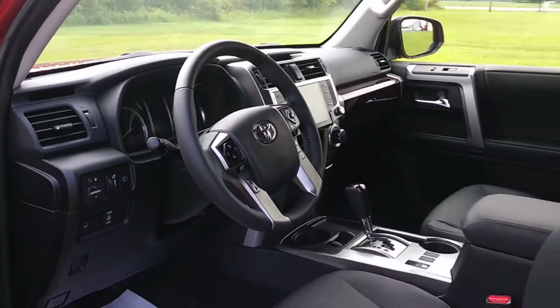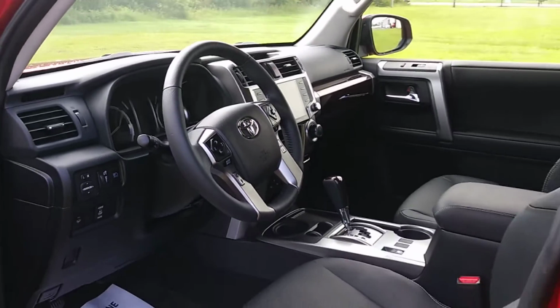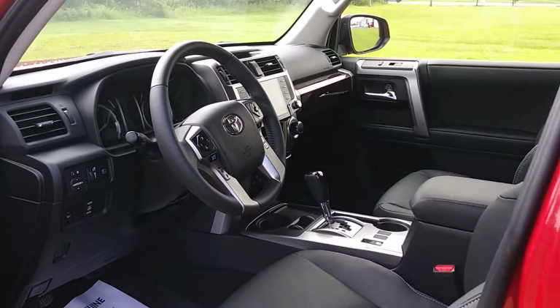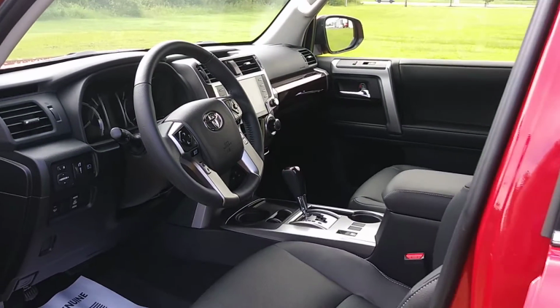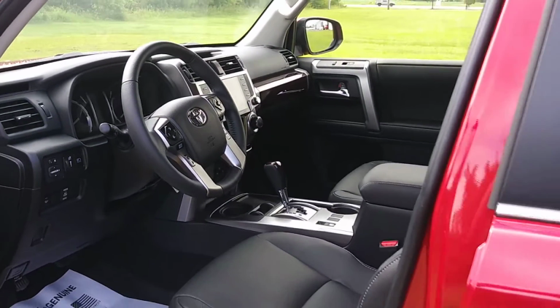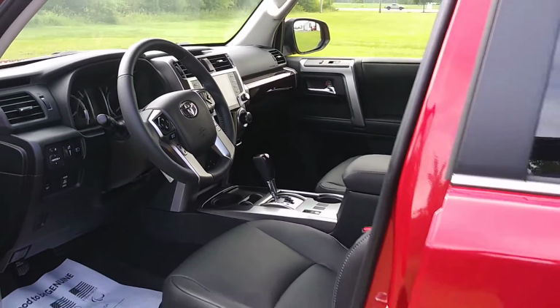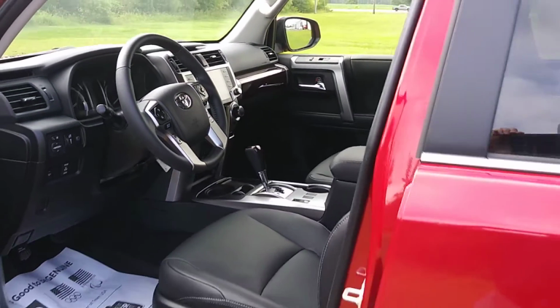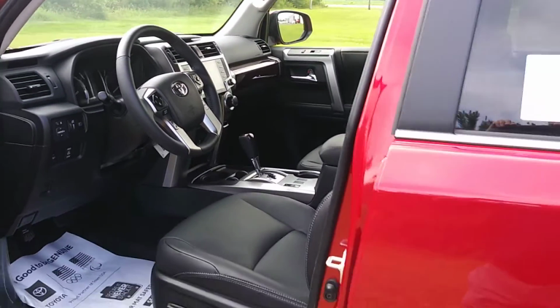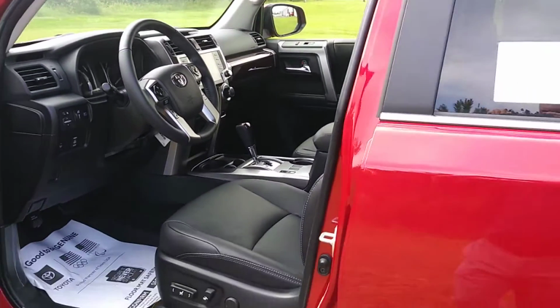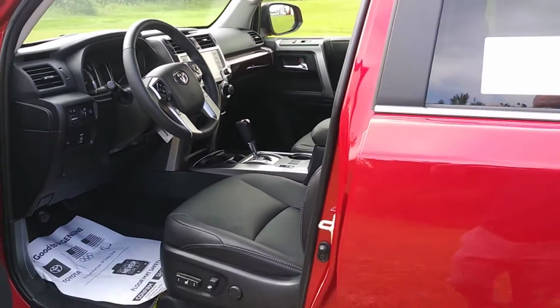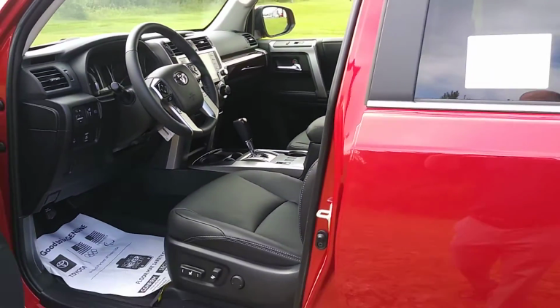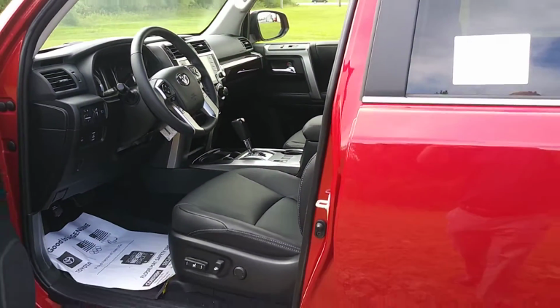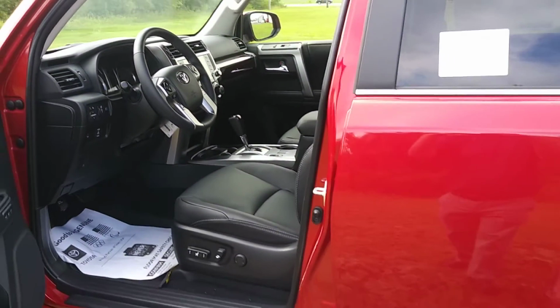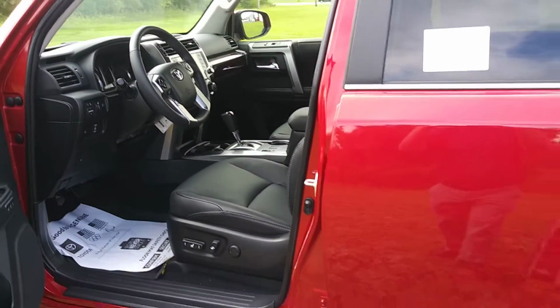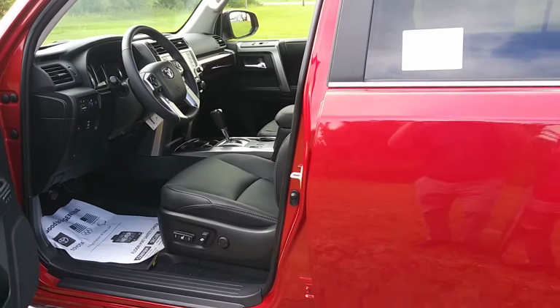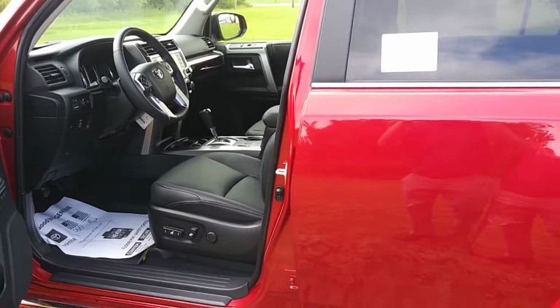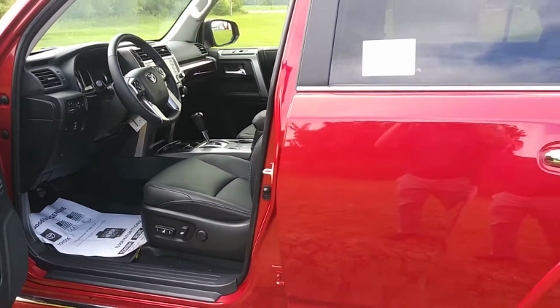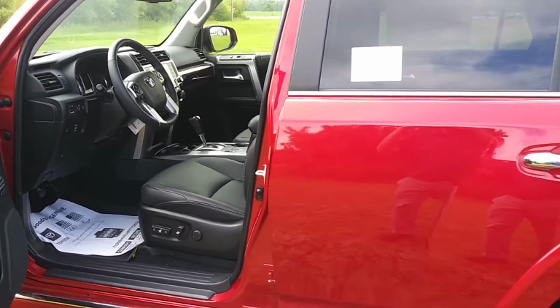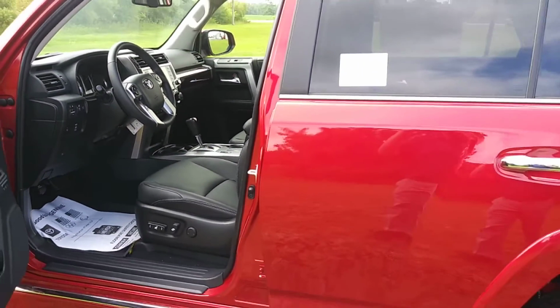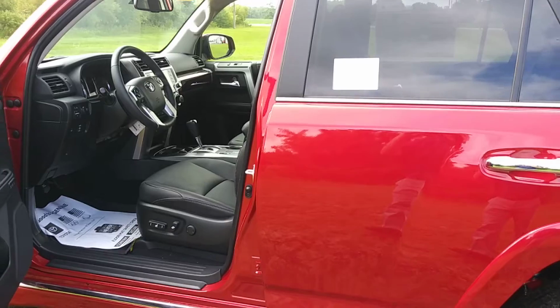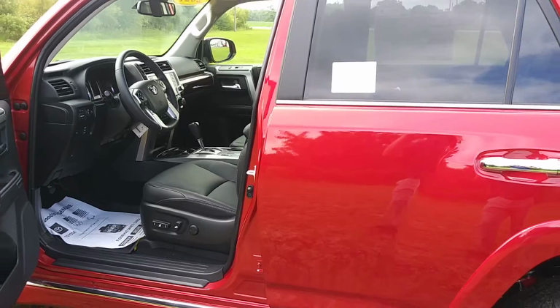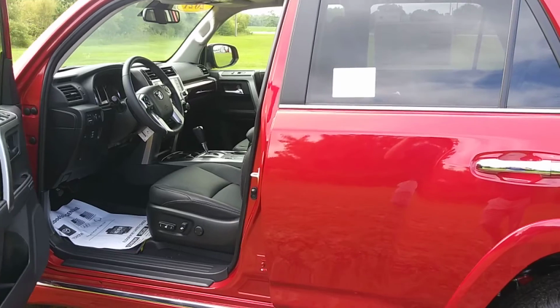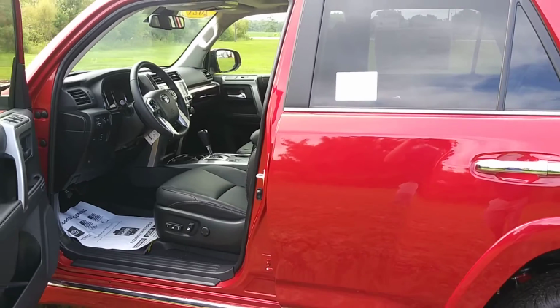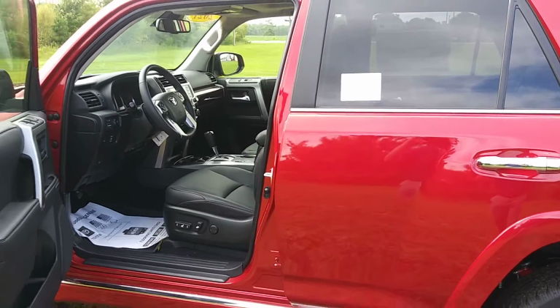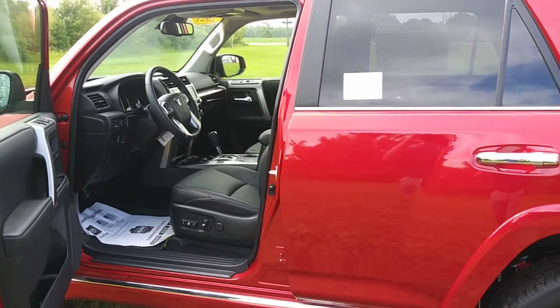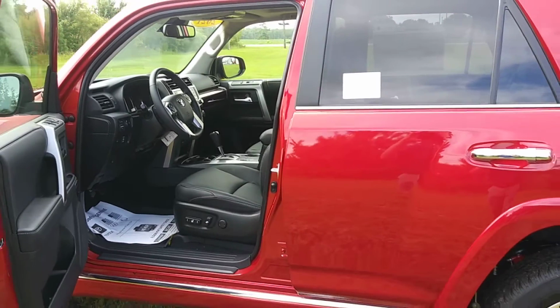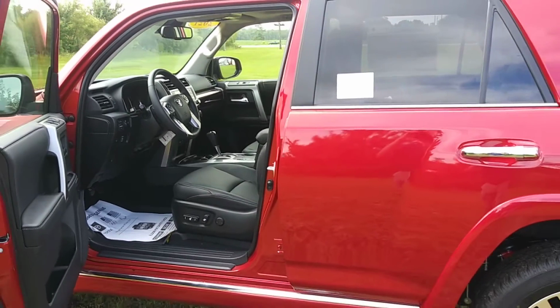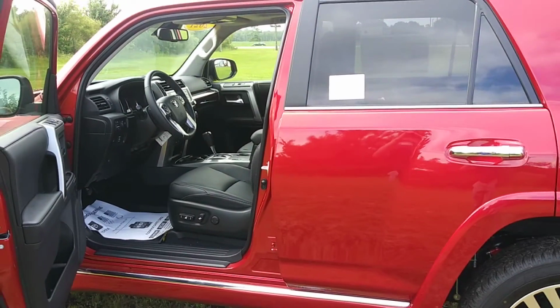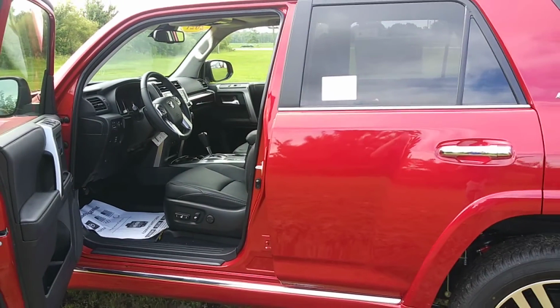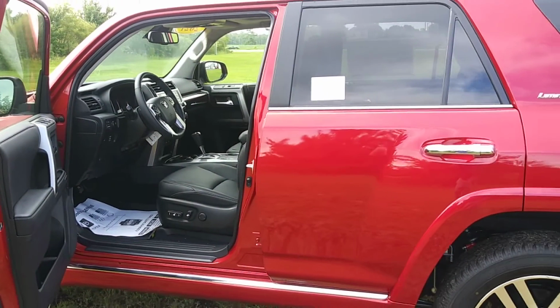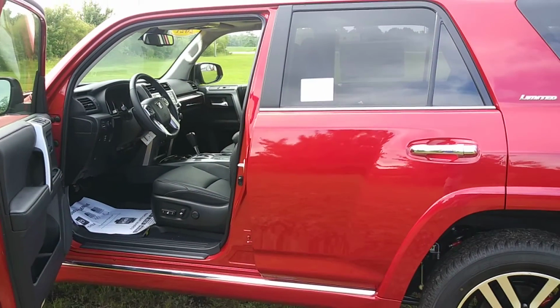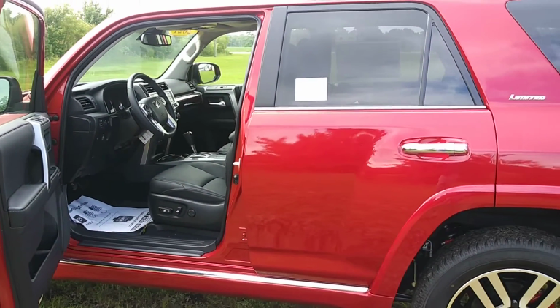Here at Massey Toyota, we also give free lifetime maintenance with all of our new vehicles.